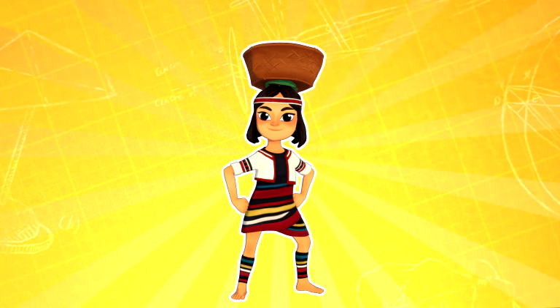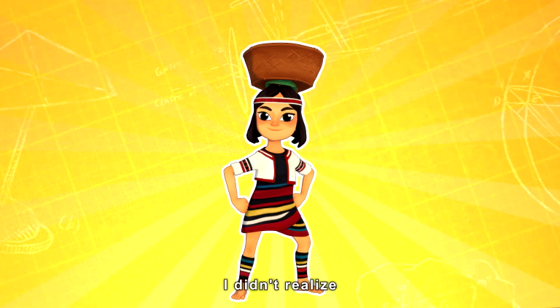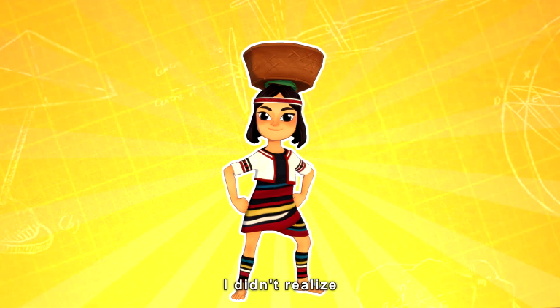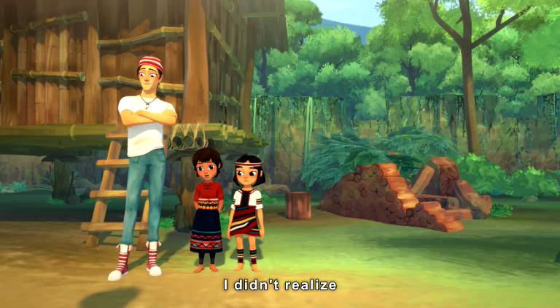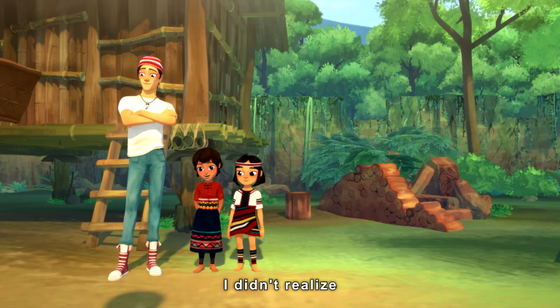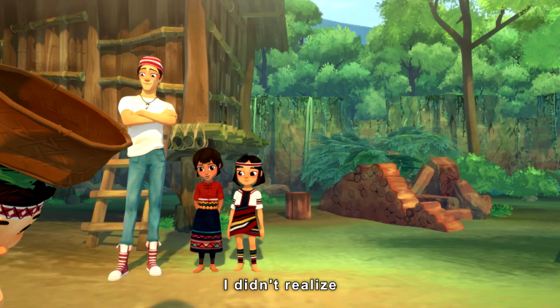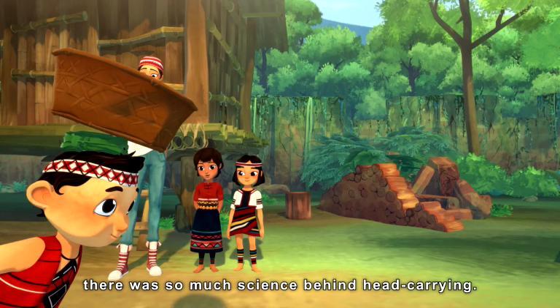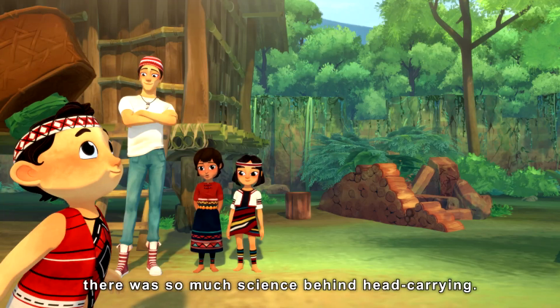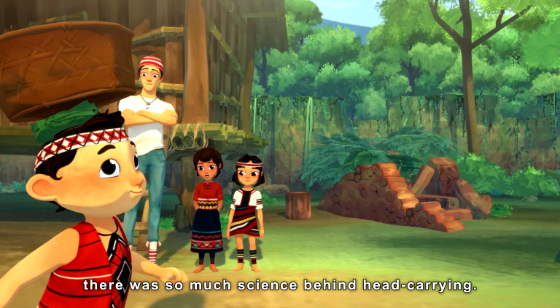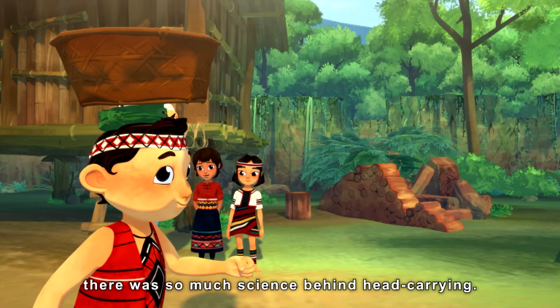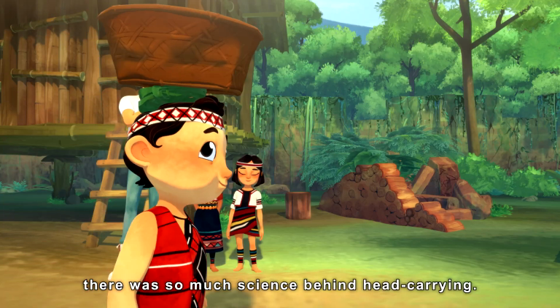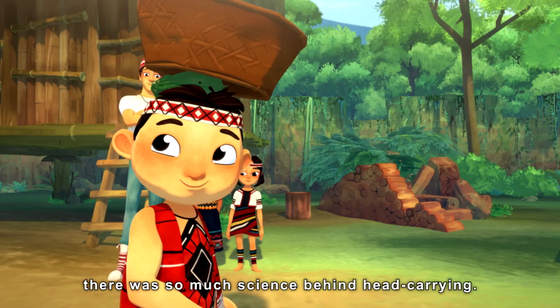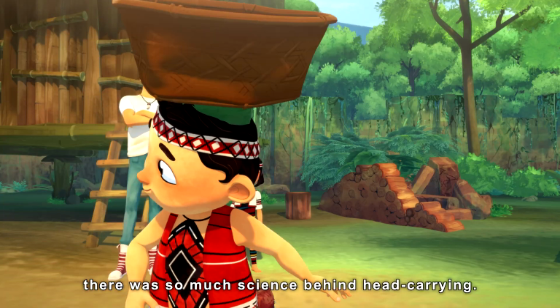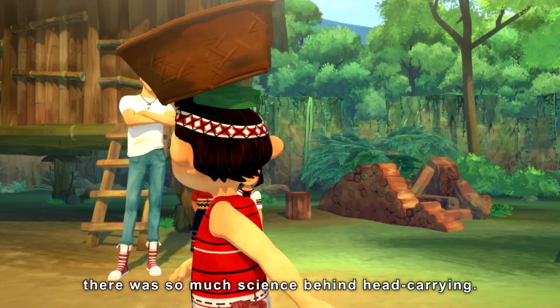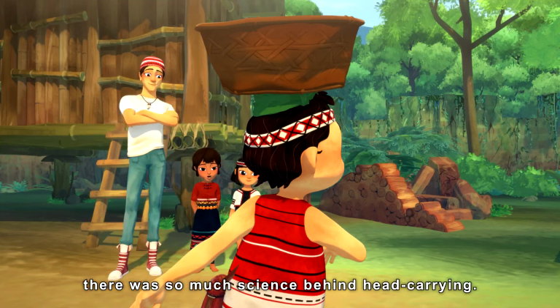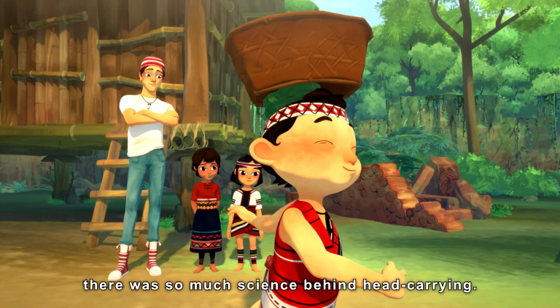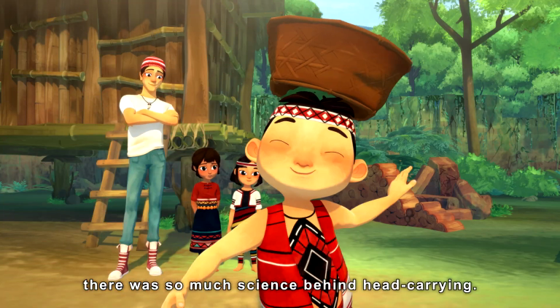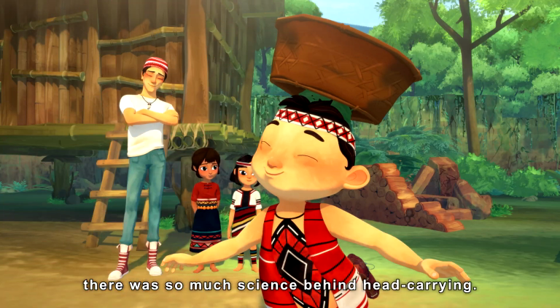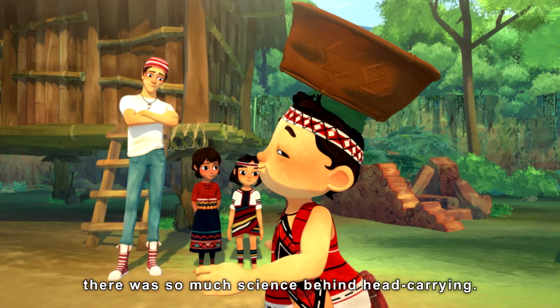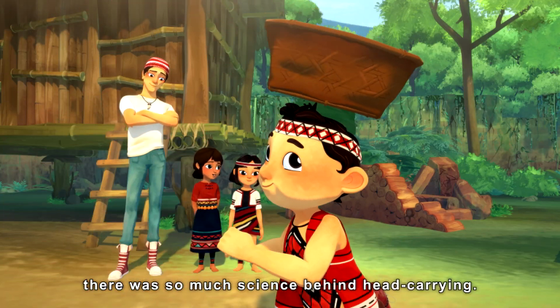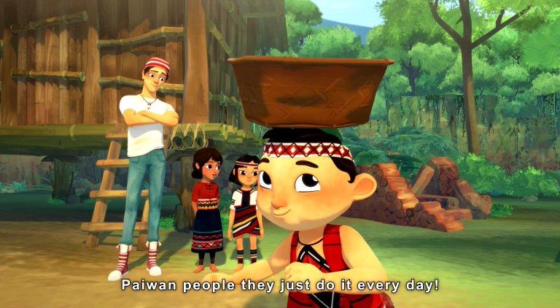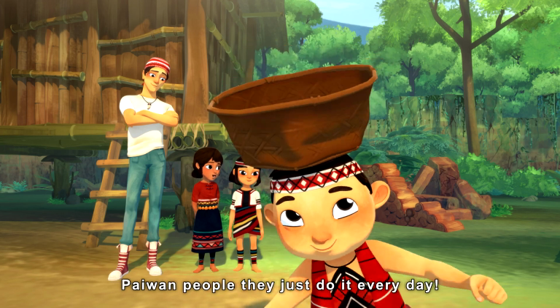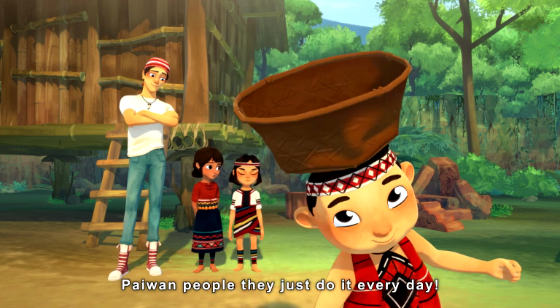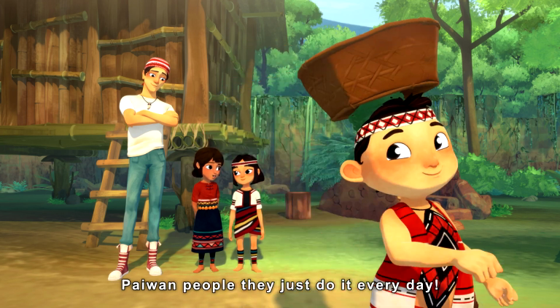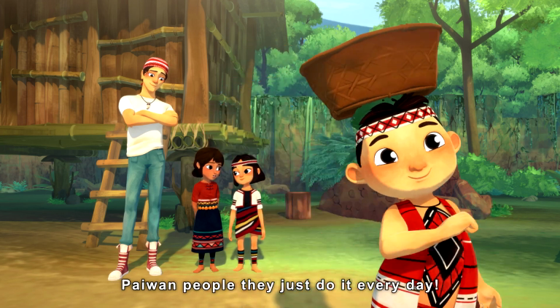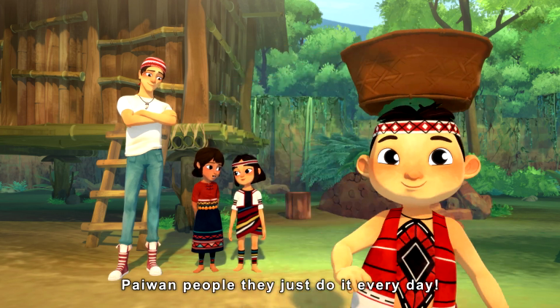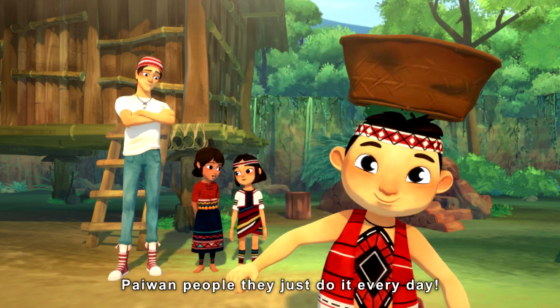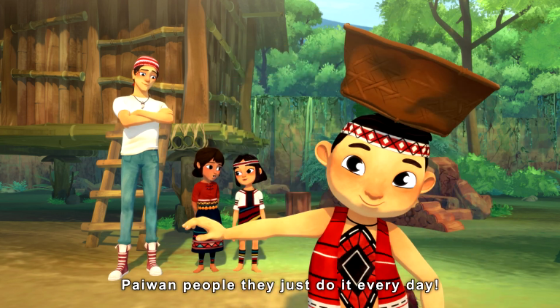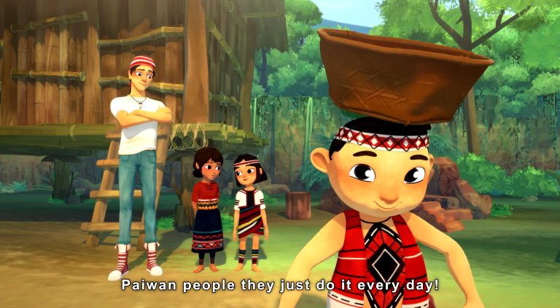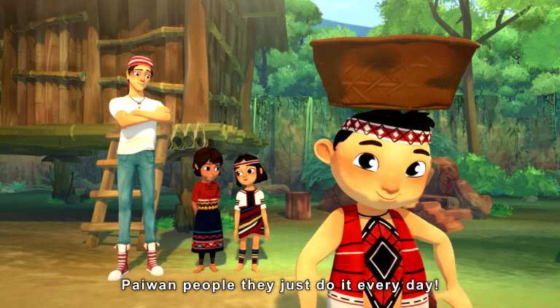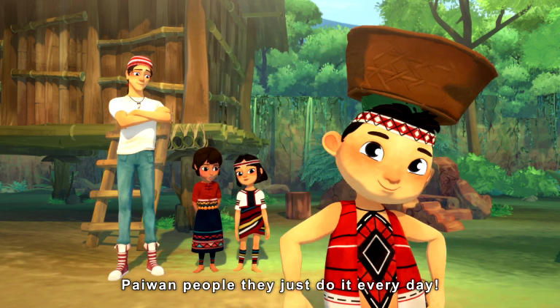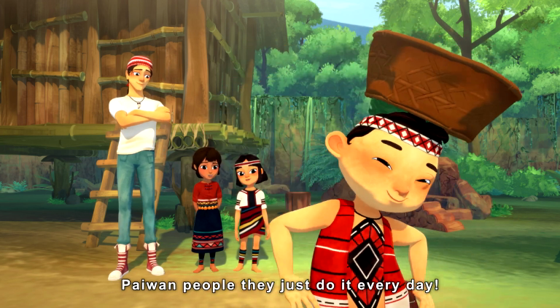I didn't realize there was so much science behind head carrying. The Paiwan people, they just do it every day.